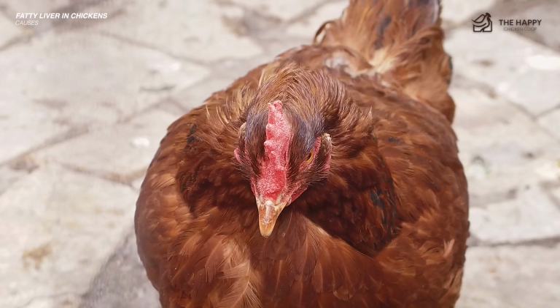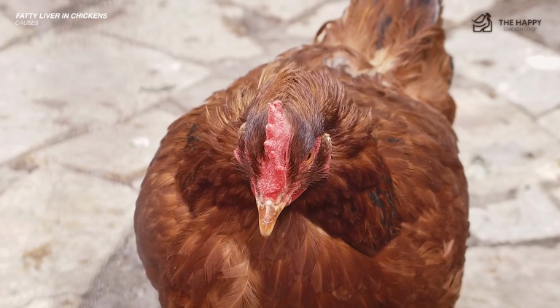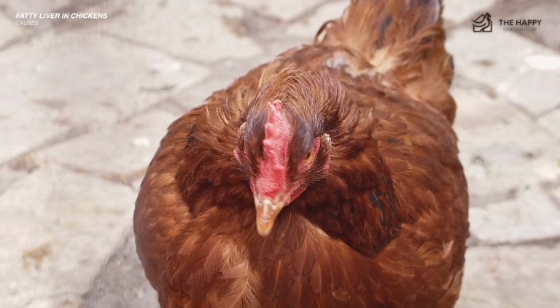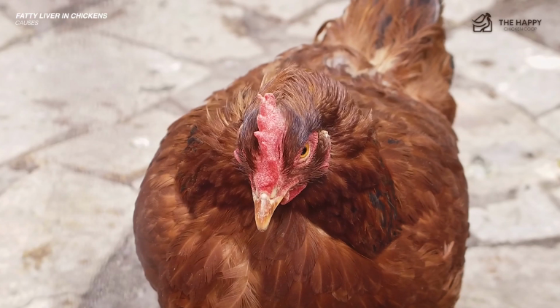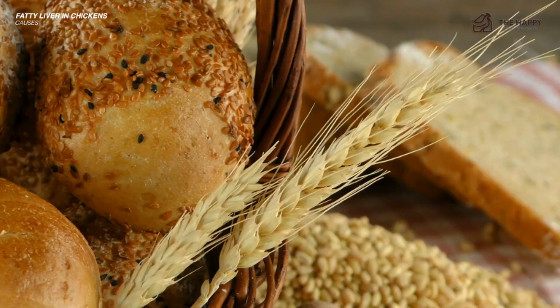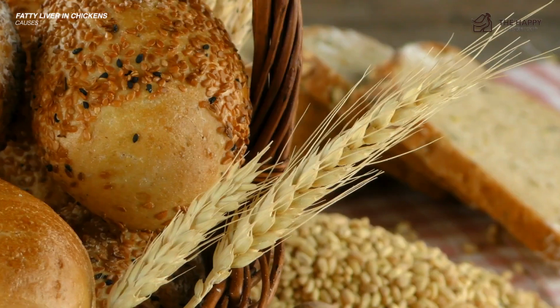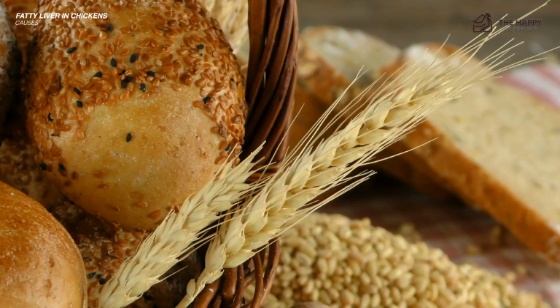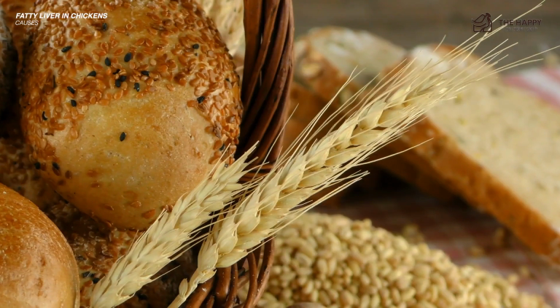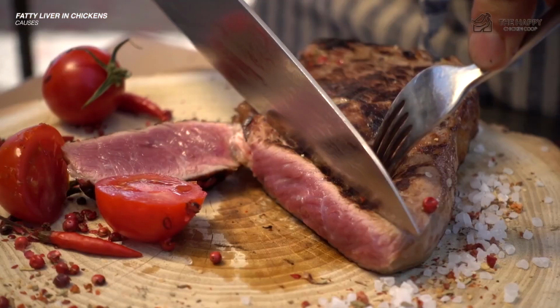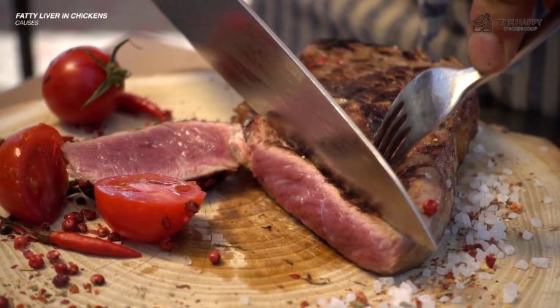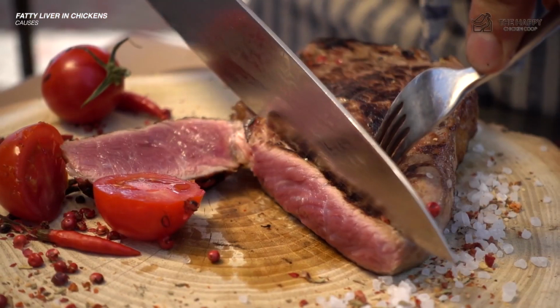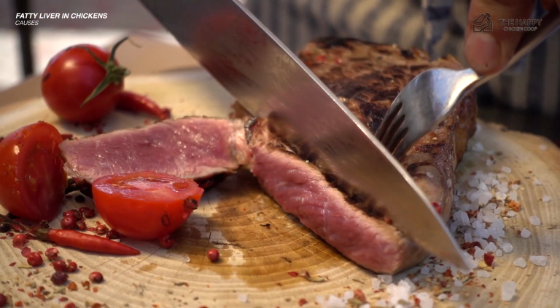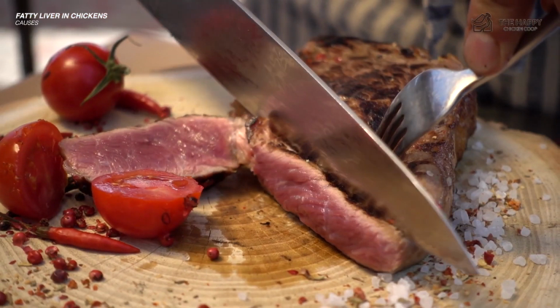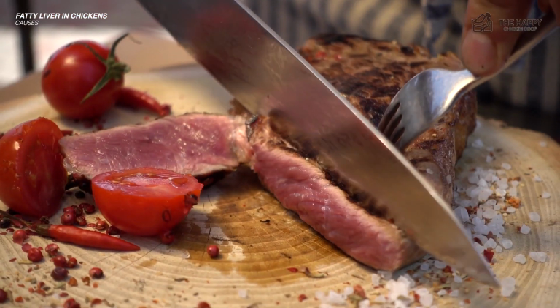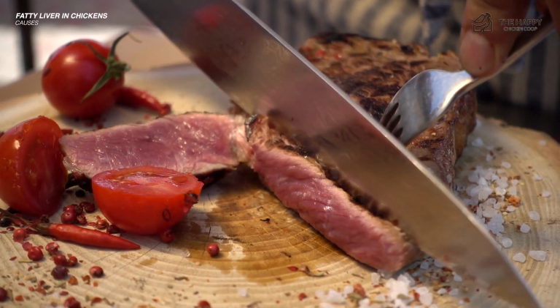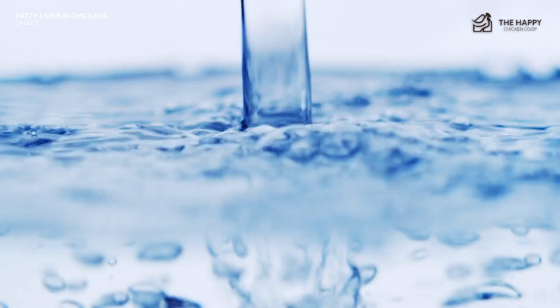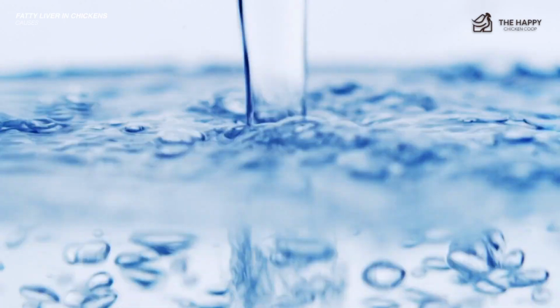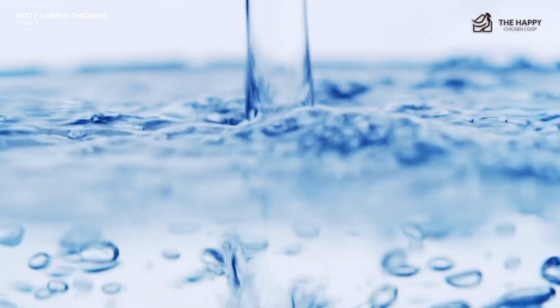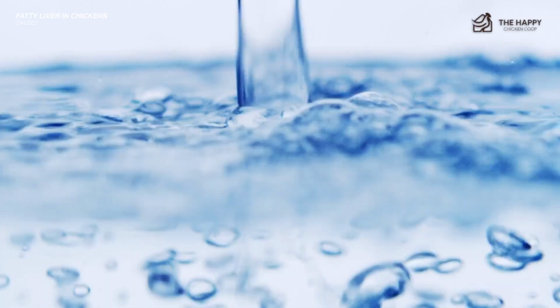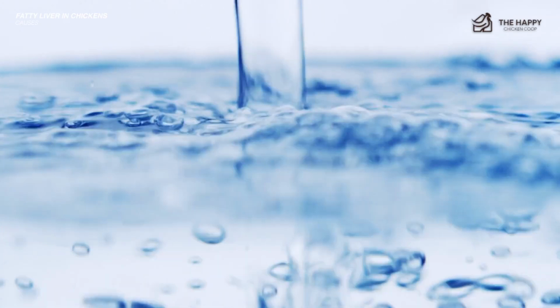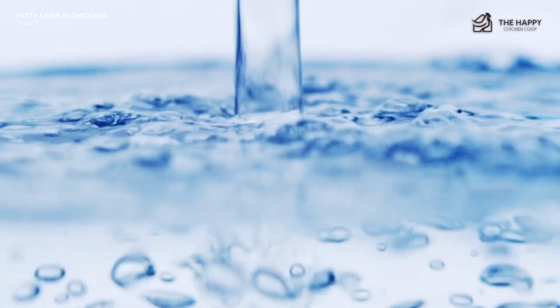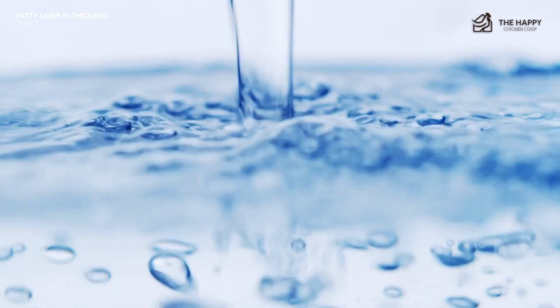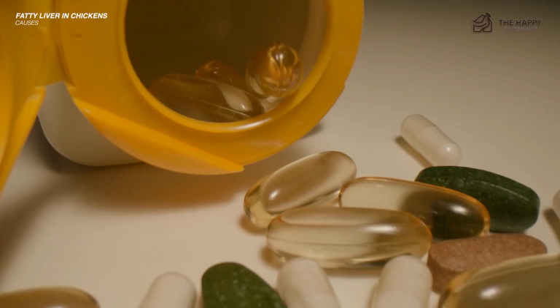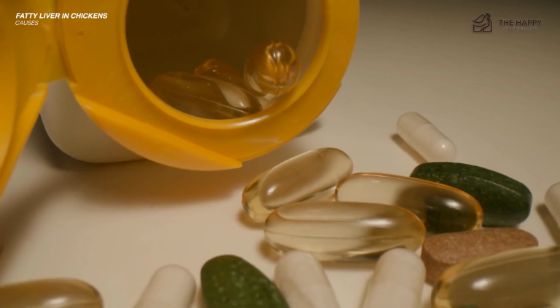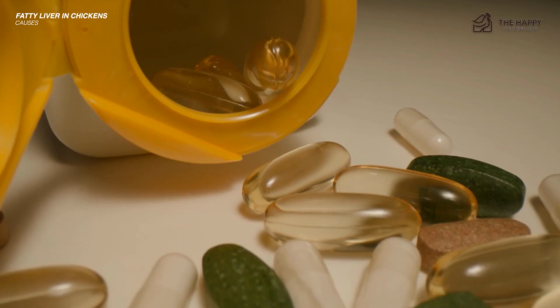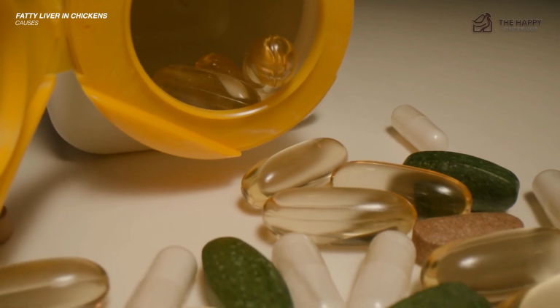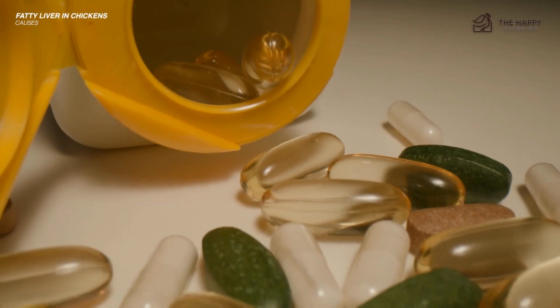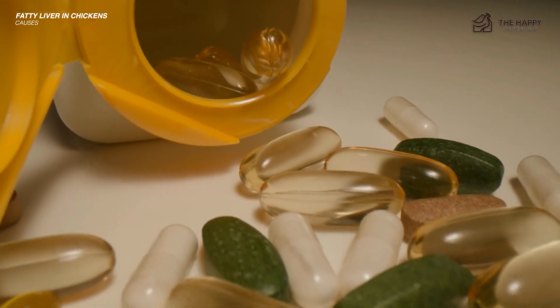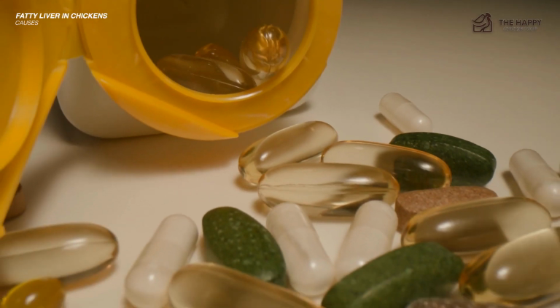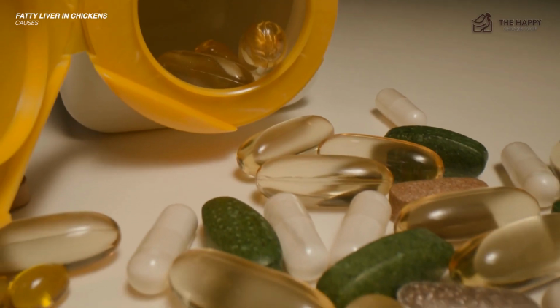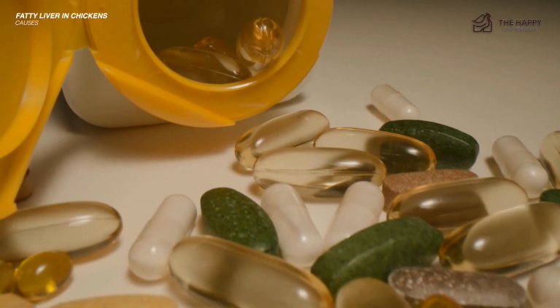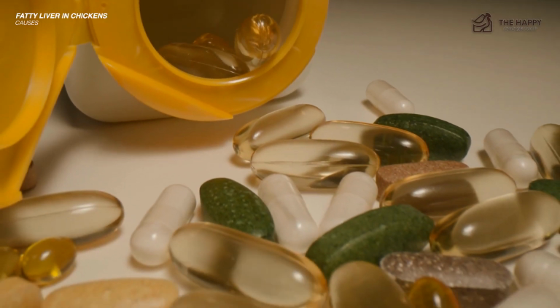Remember, chickens need fiber, adequate protein, plenty of water, vitamins, and minerals too.